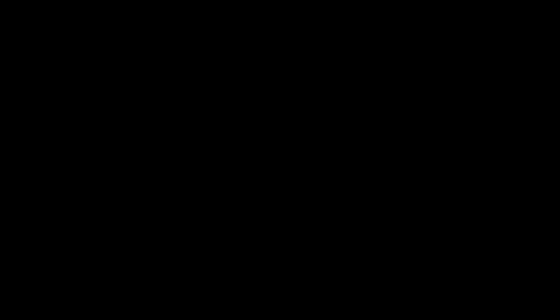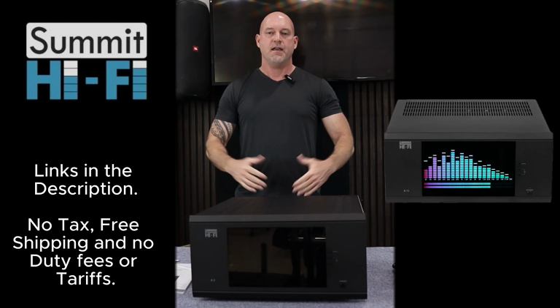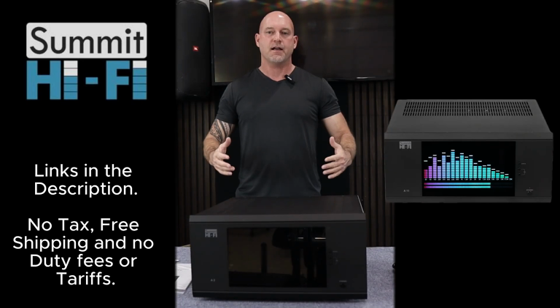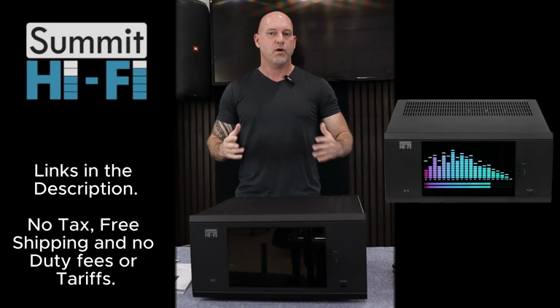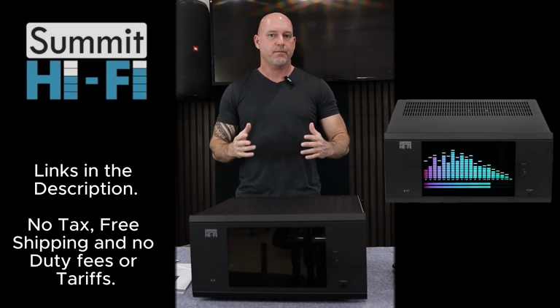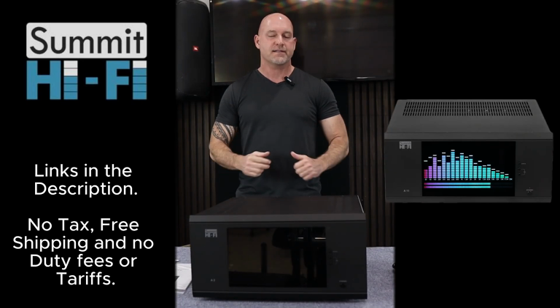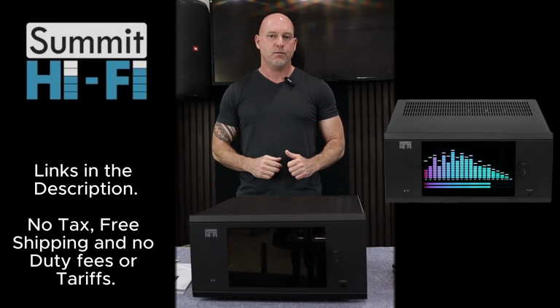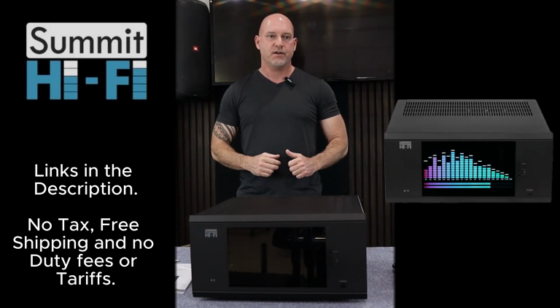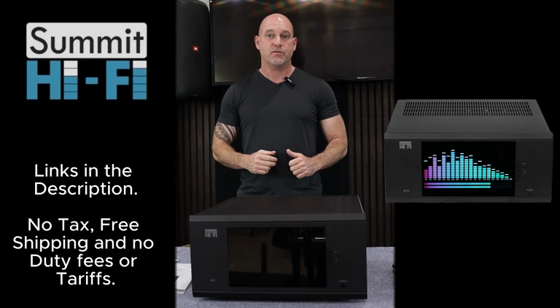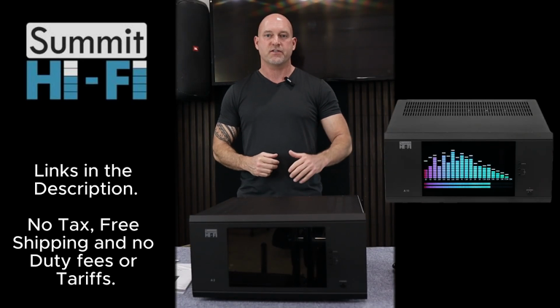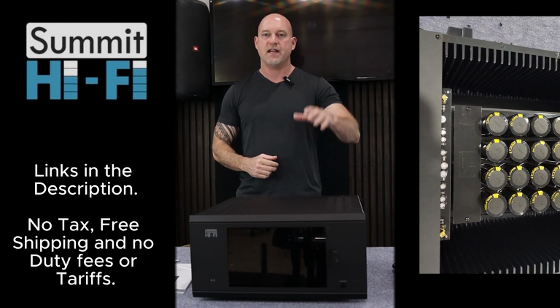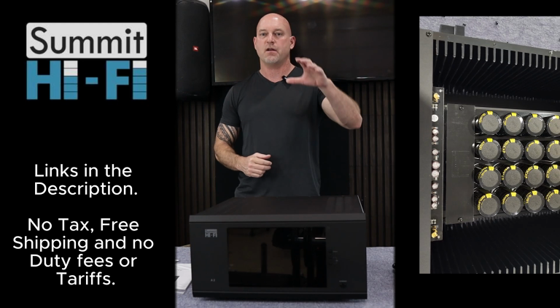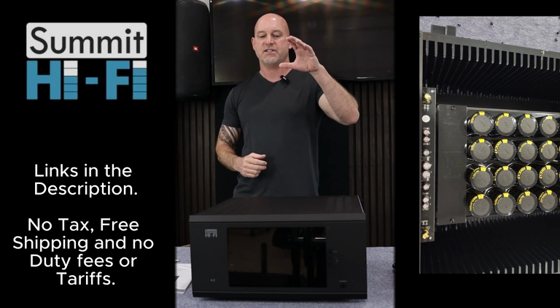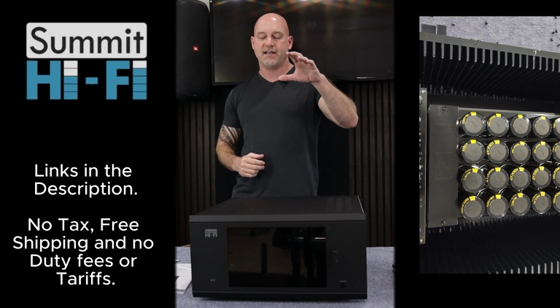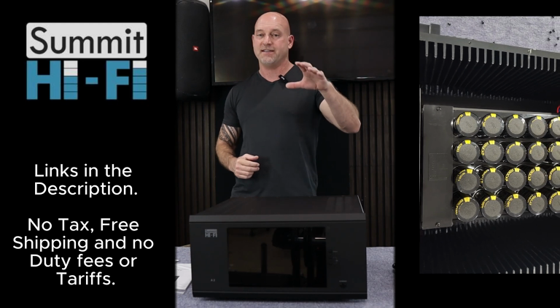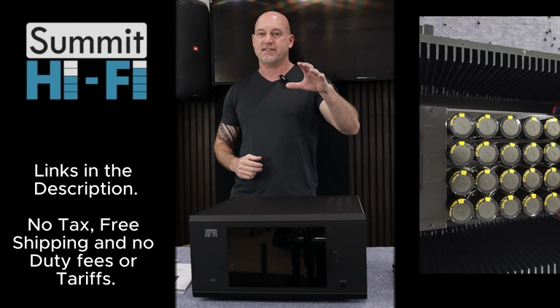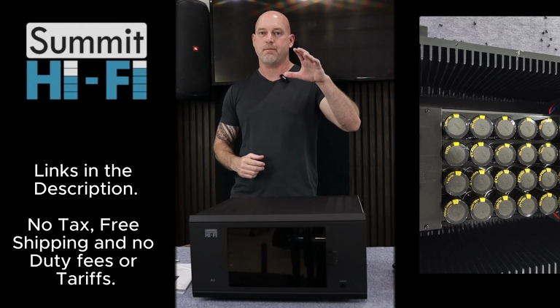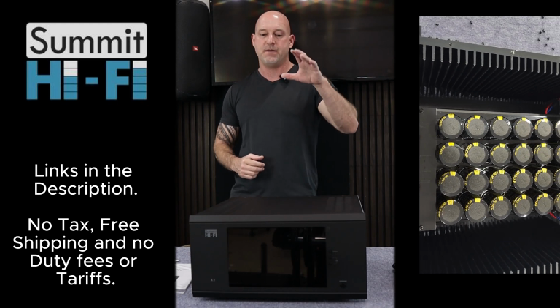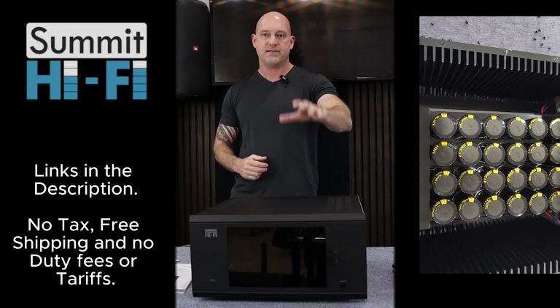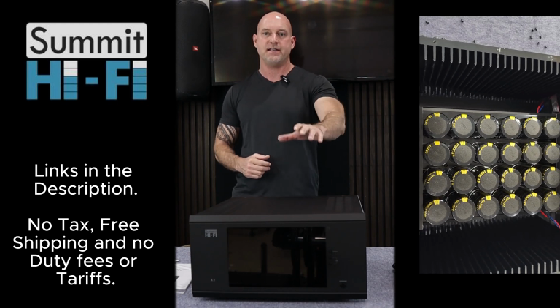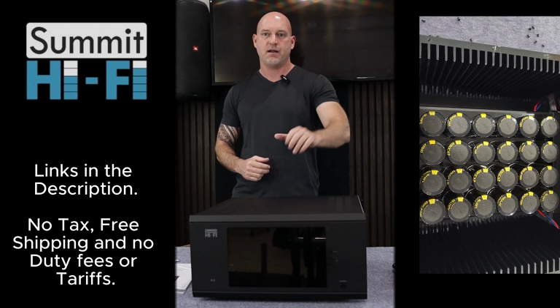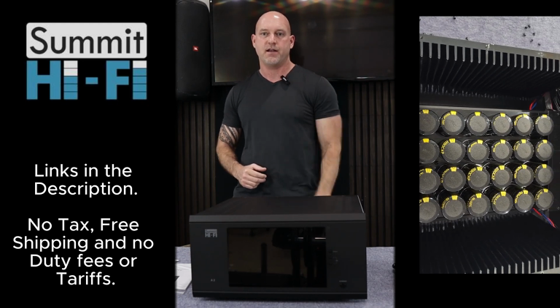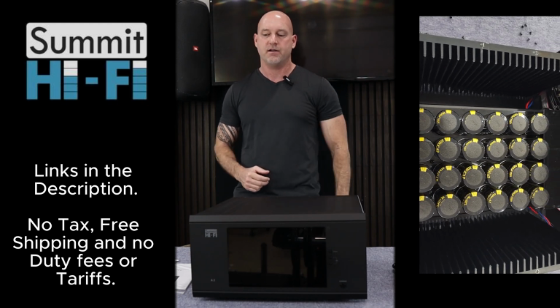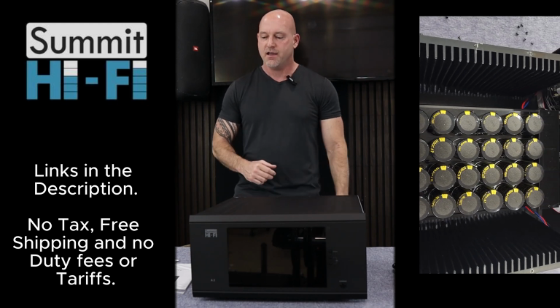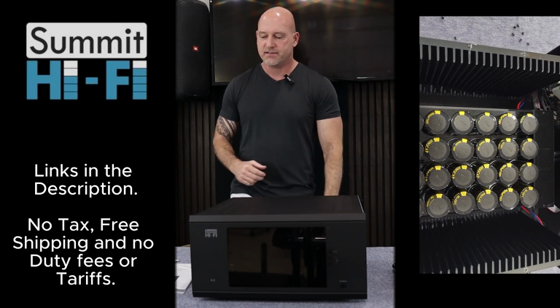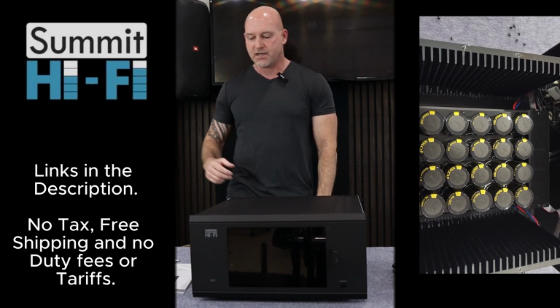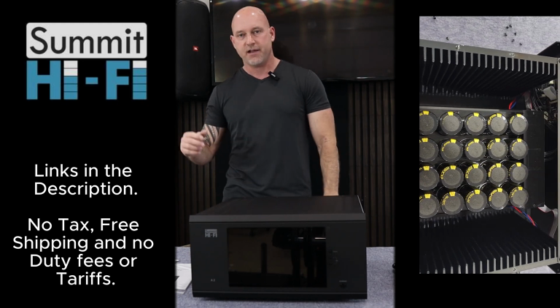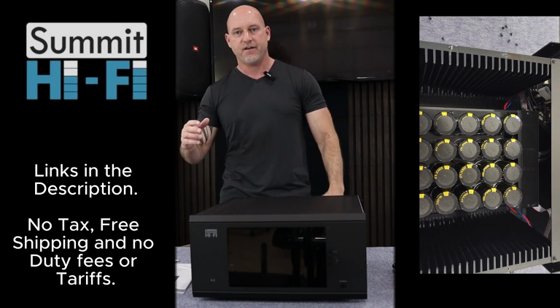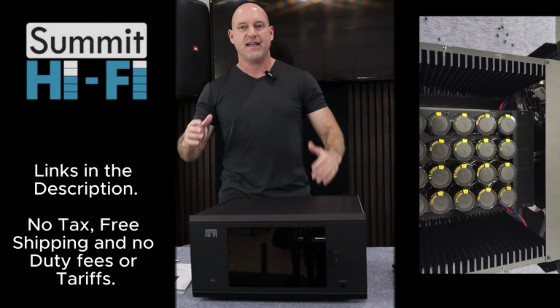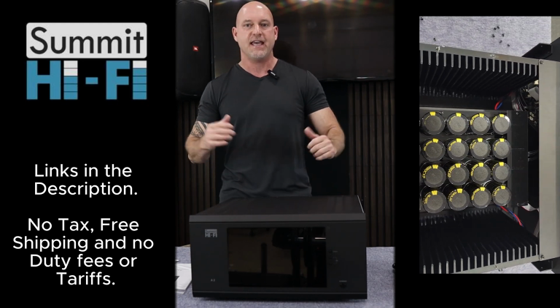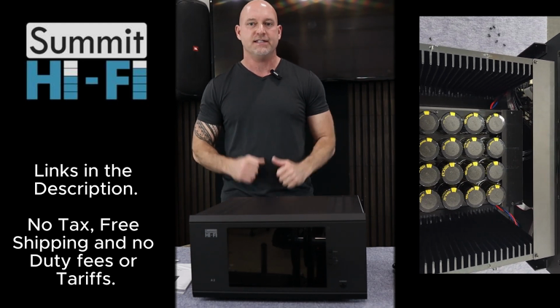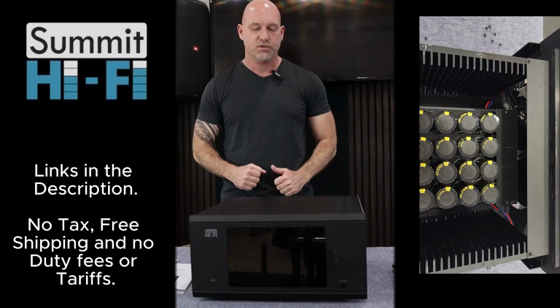Hey guys, welcome back to Home Theater Guru. Today we're going to be checking out this beastly amp right here, the Summit Hi-Fi A2.